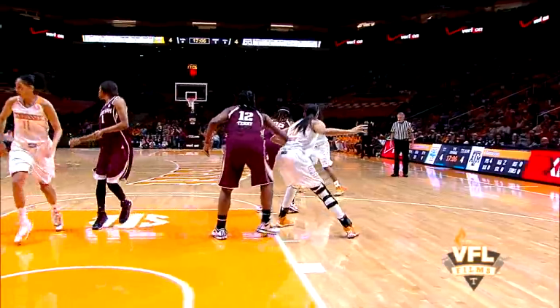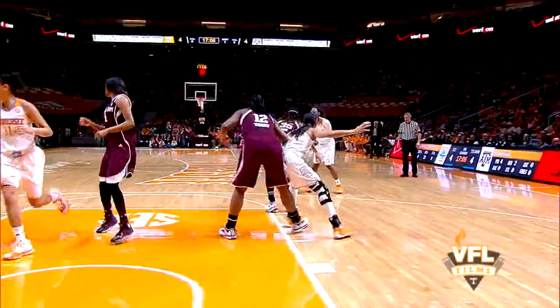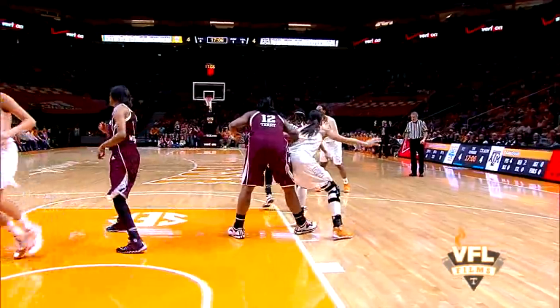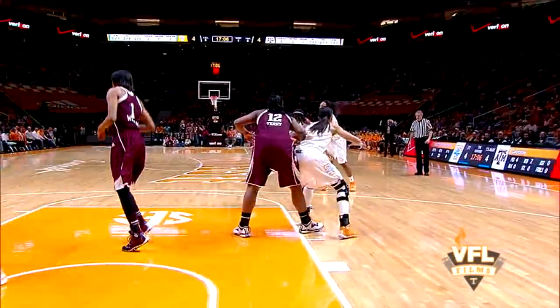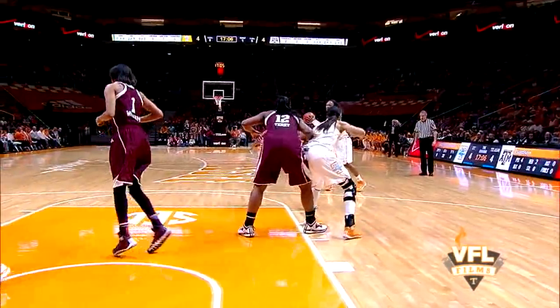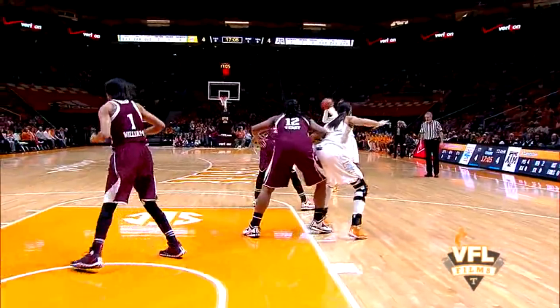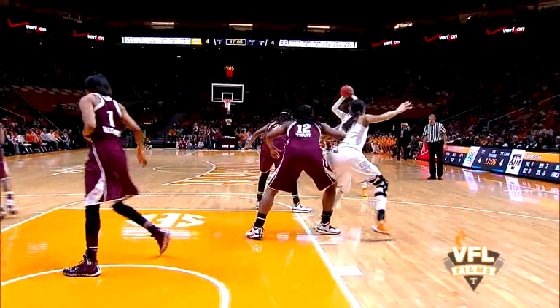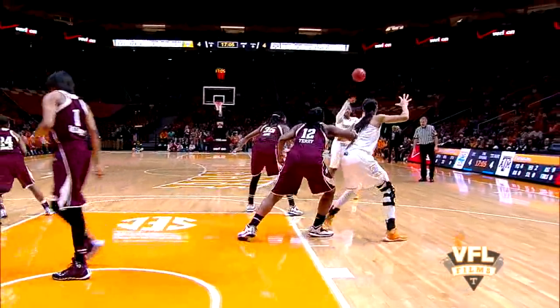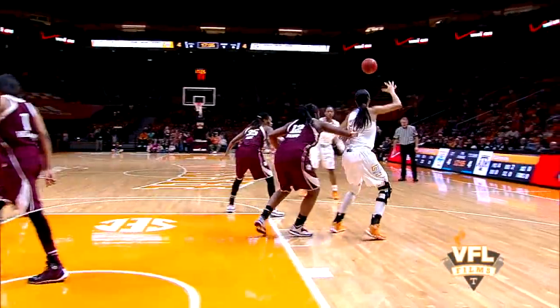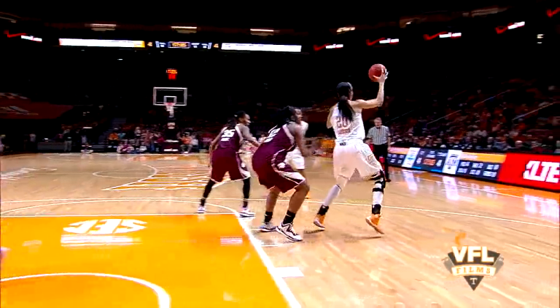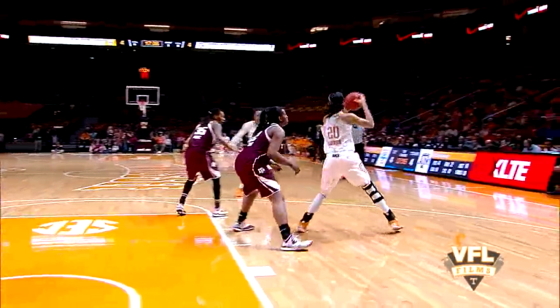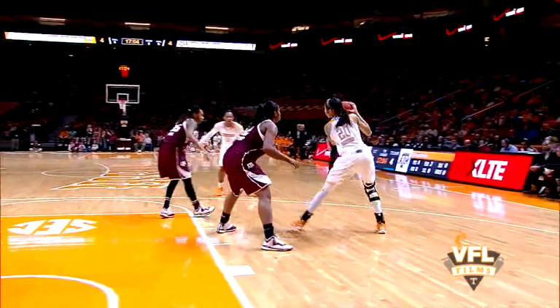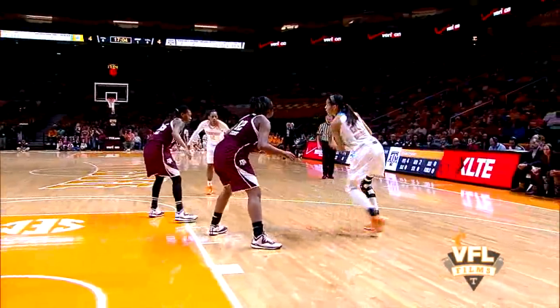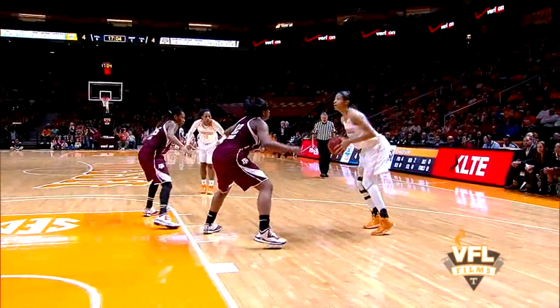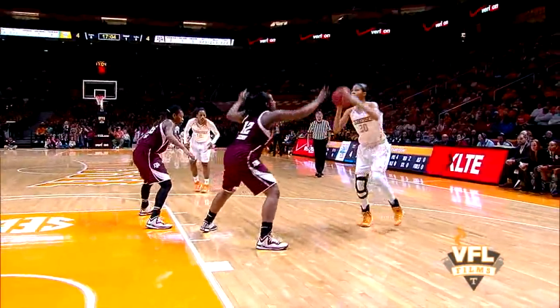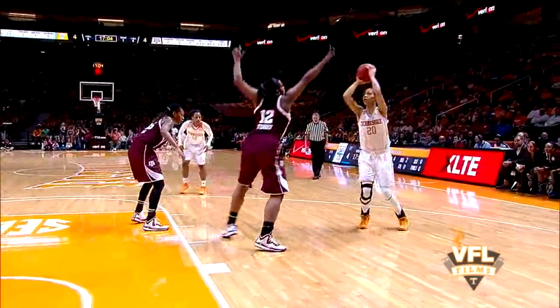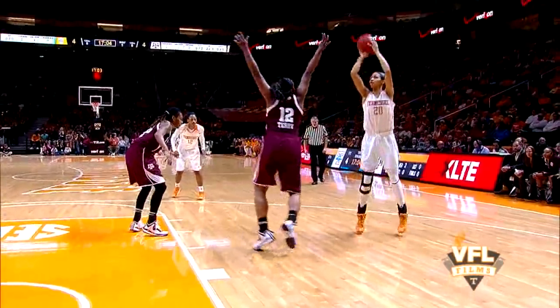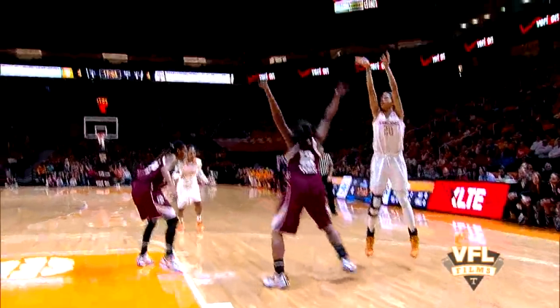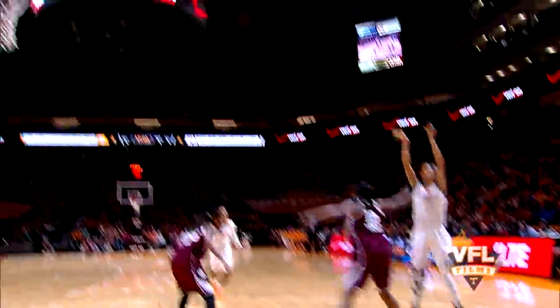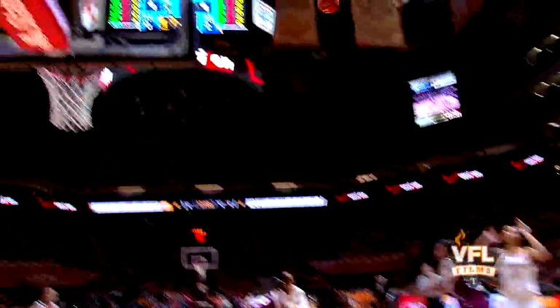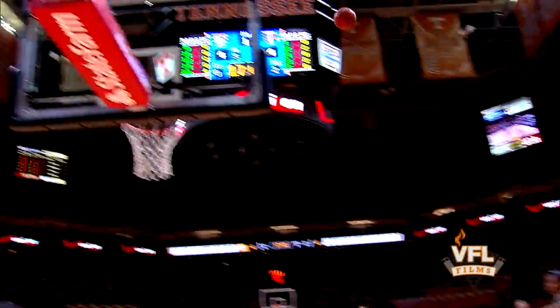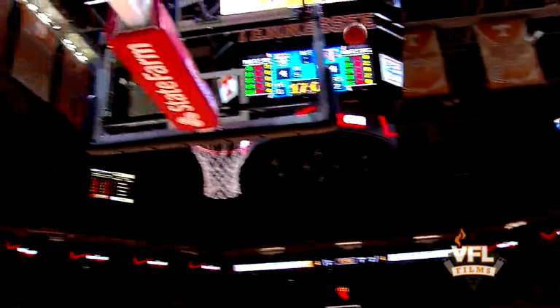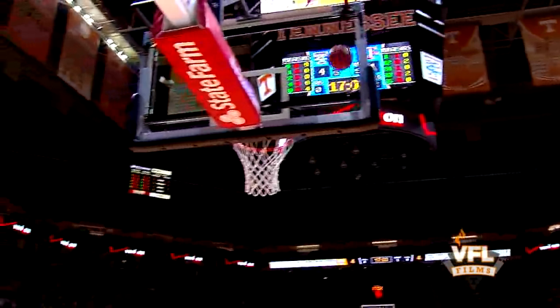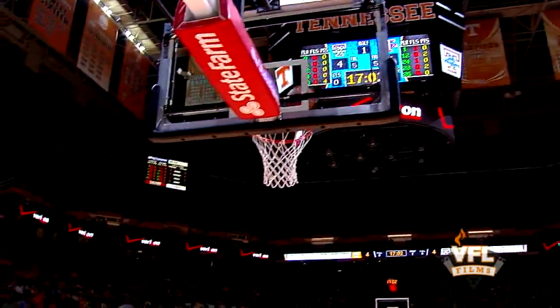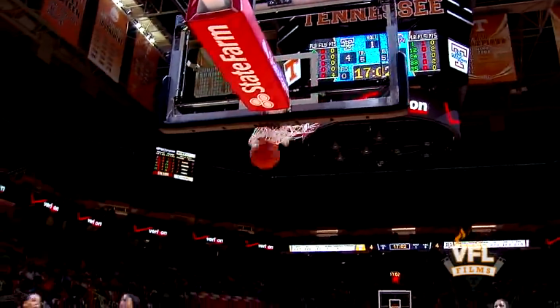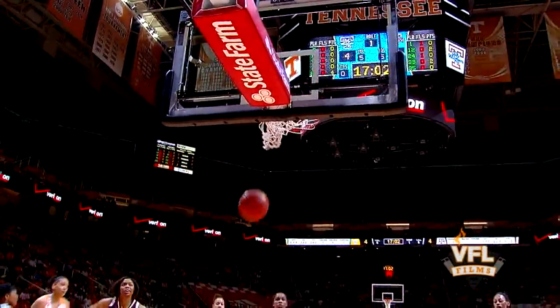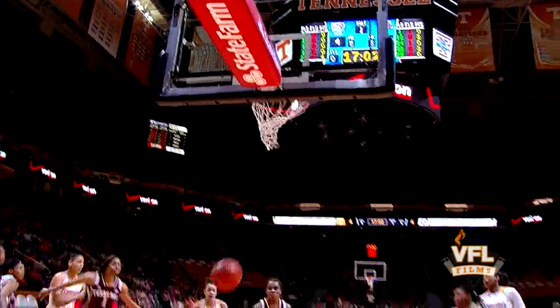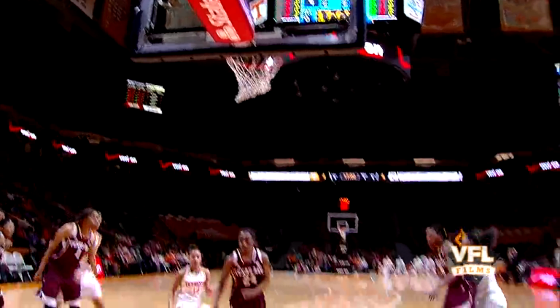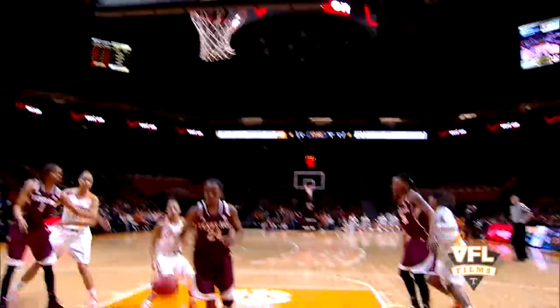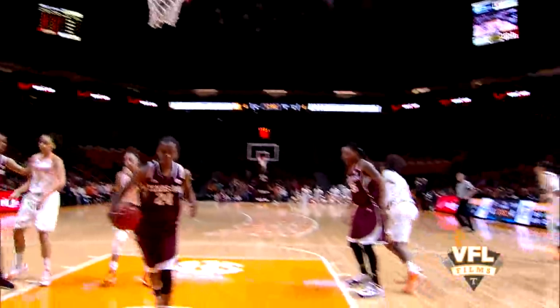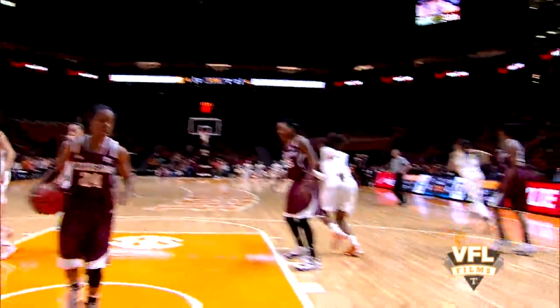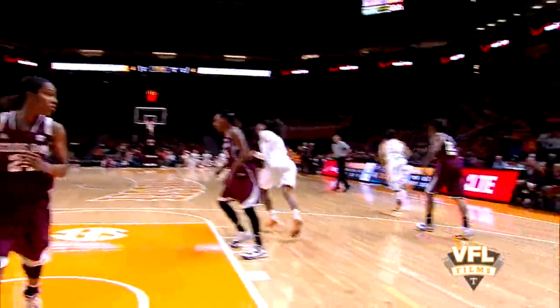Graves now dribbles up to the left side of the circle, goes left side of the lane to Harrison. 10-footer by Harrison, good.